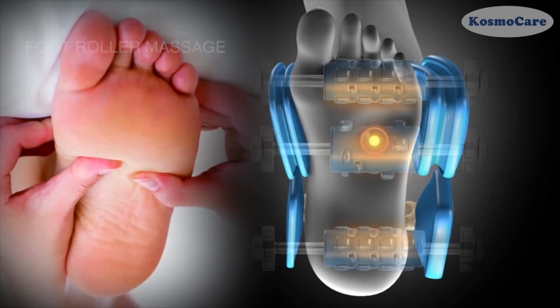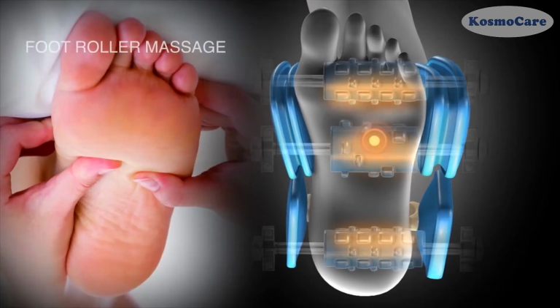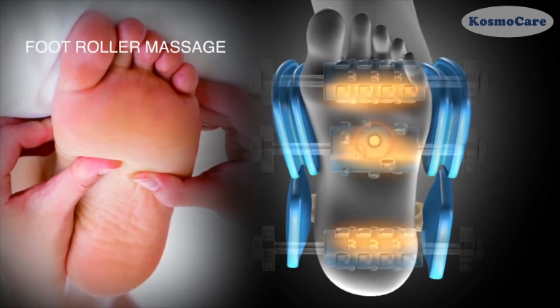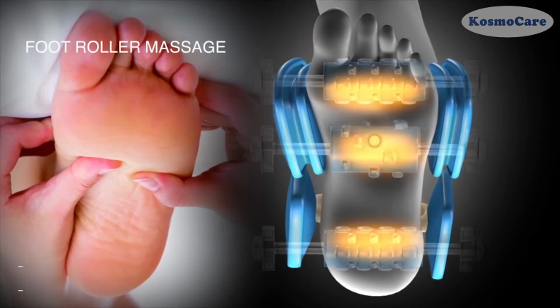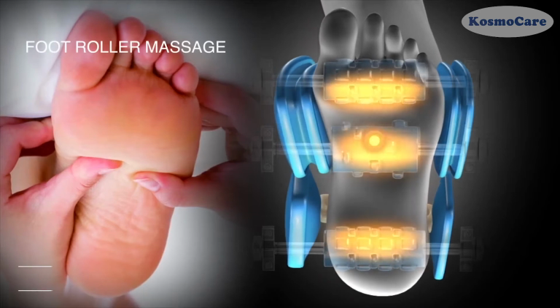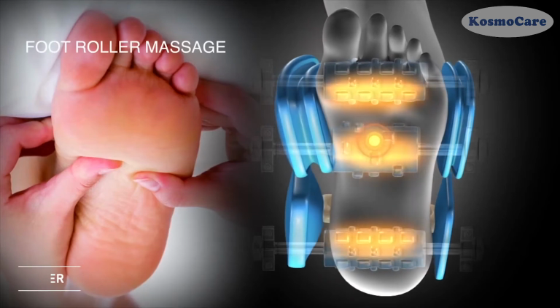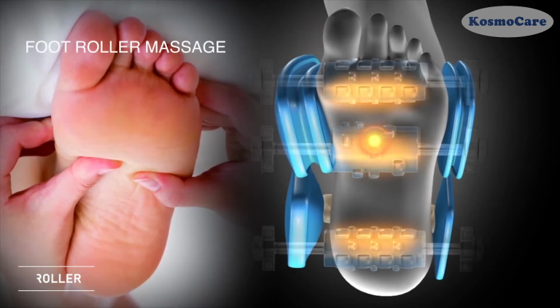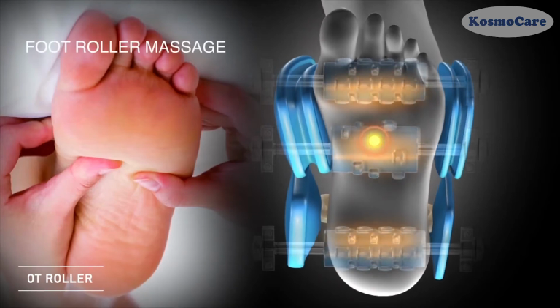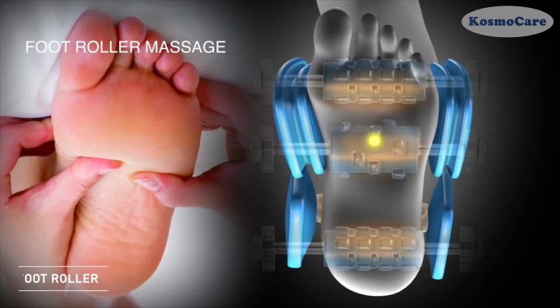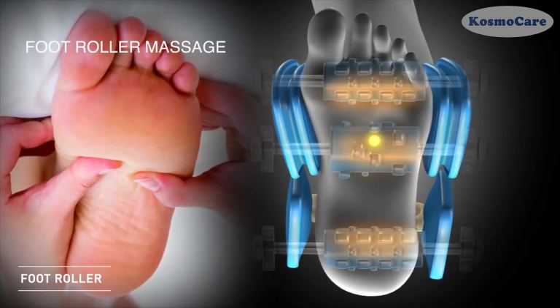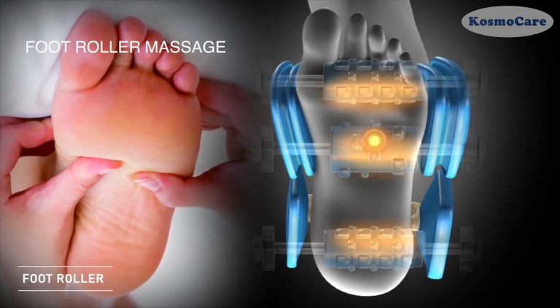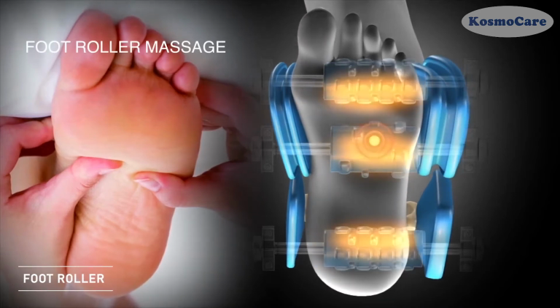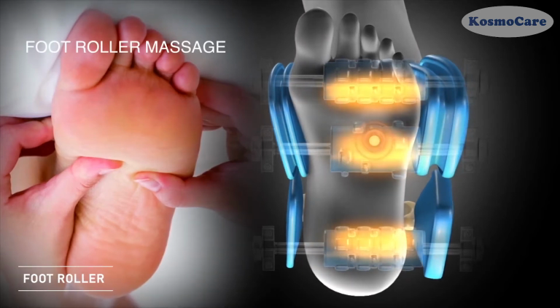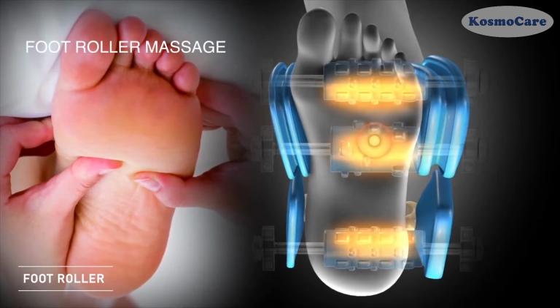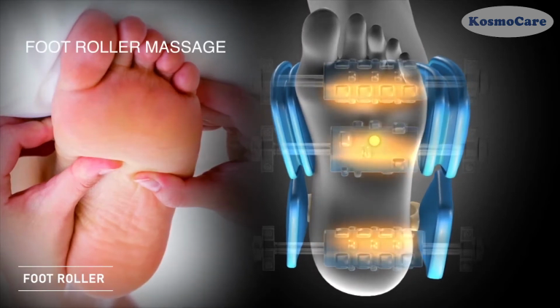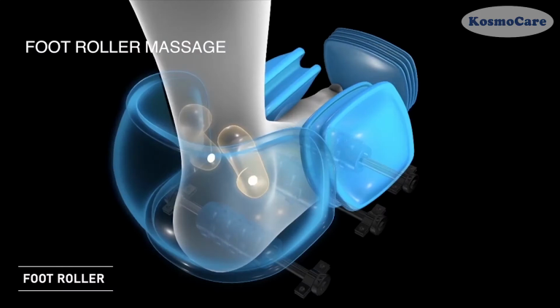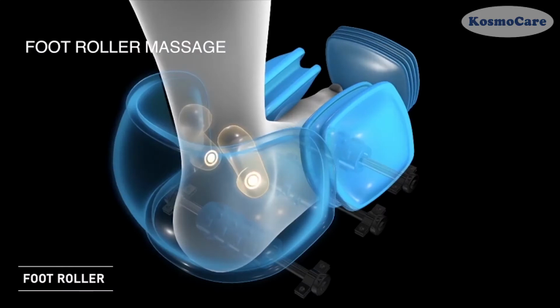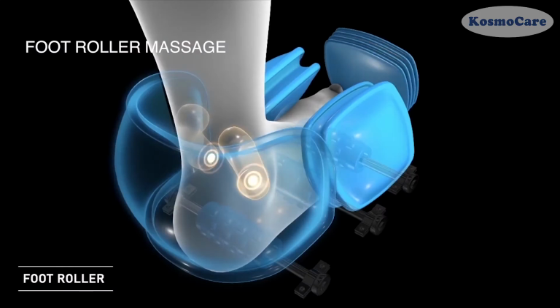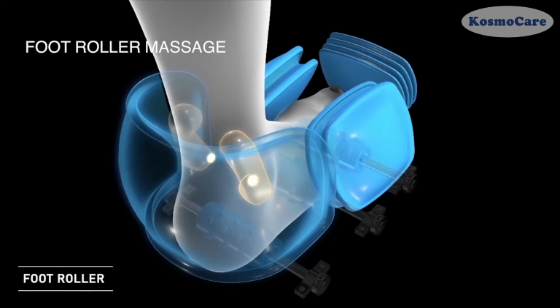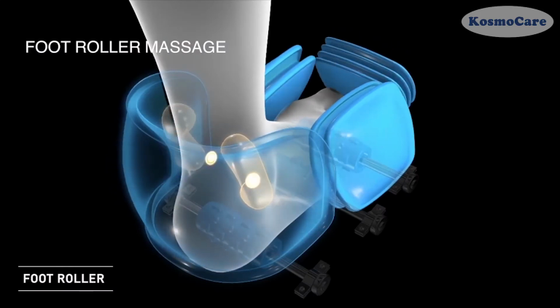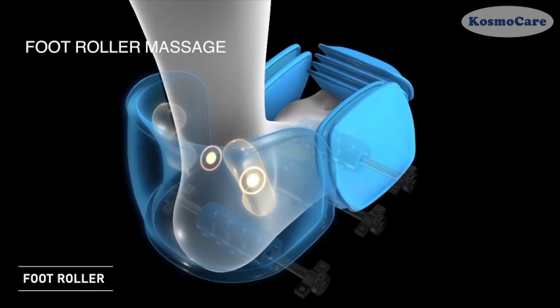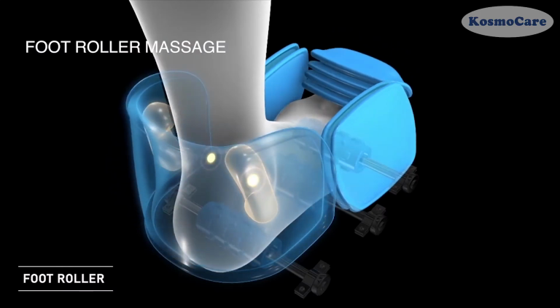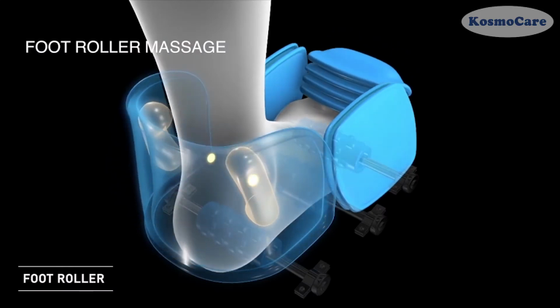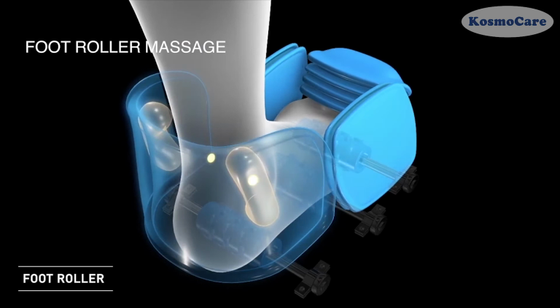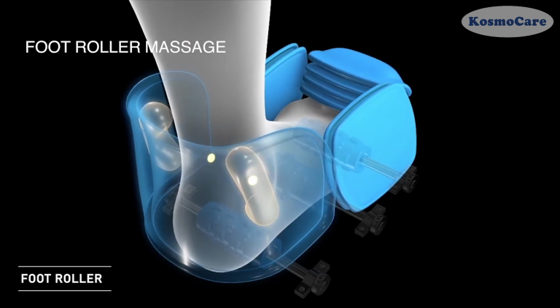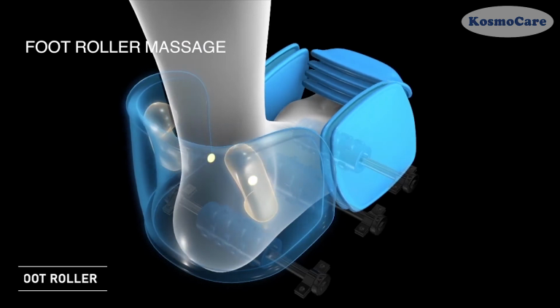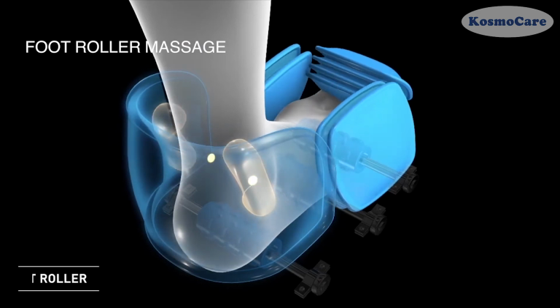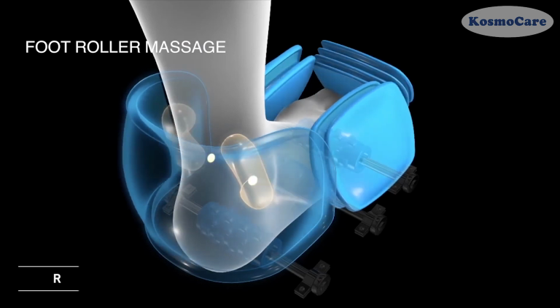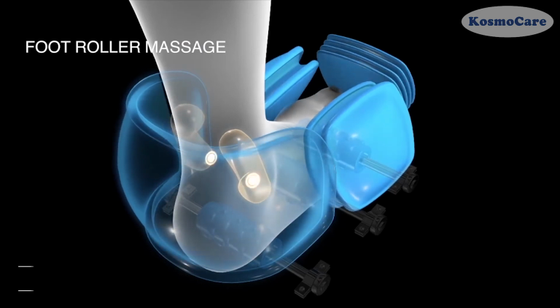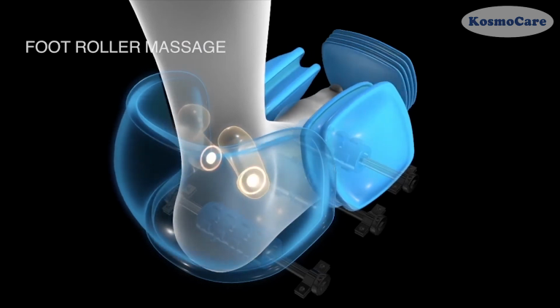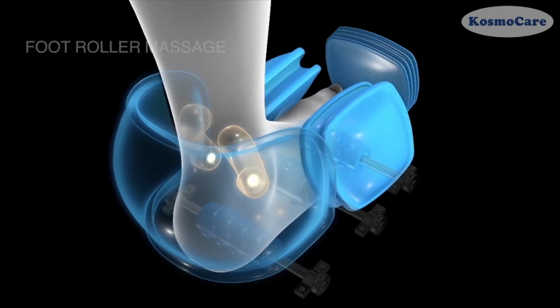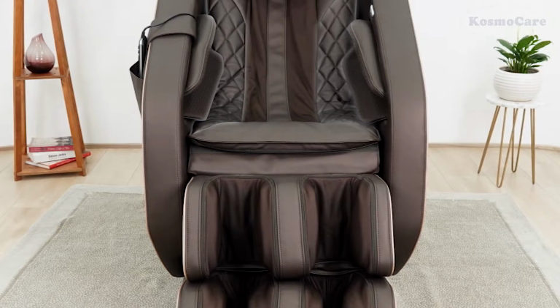Spinning reflexology rollers provide a soothing kneading-style application, stimulating acupuncture points along the bottom of your feet.